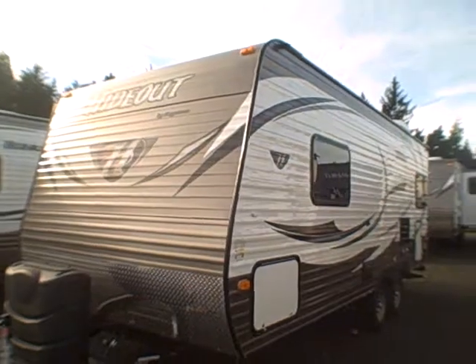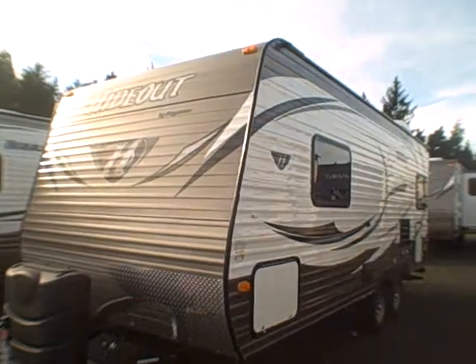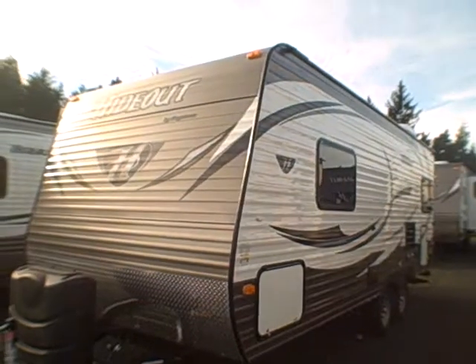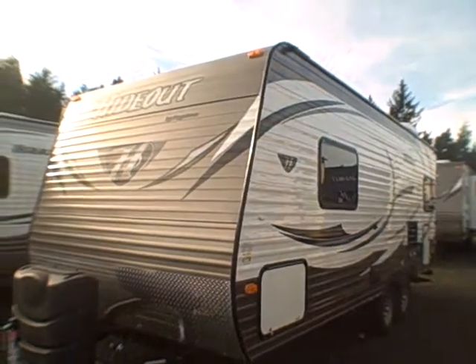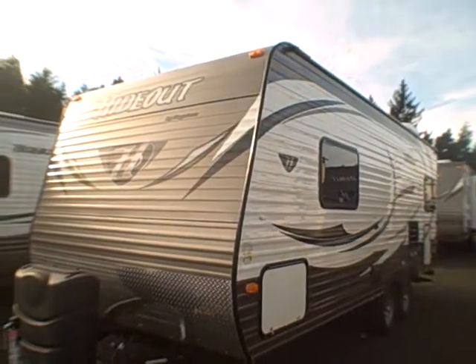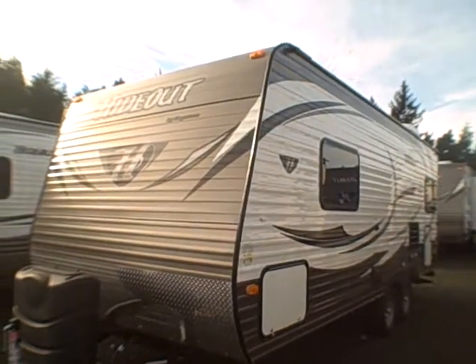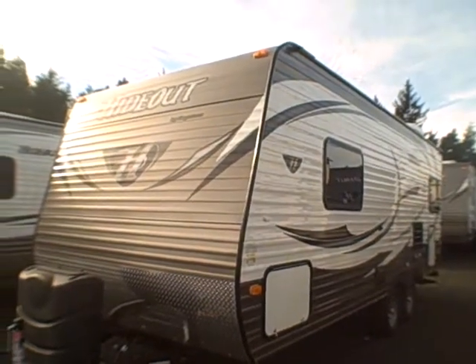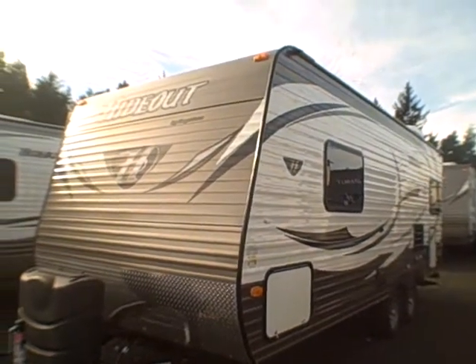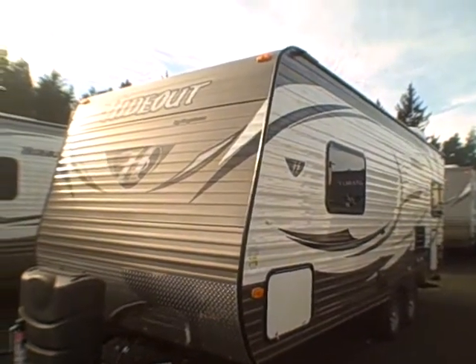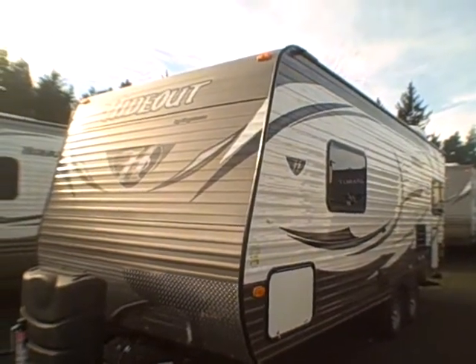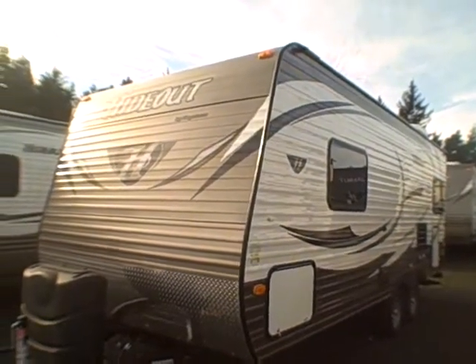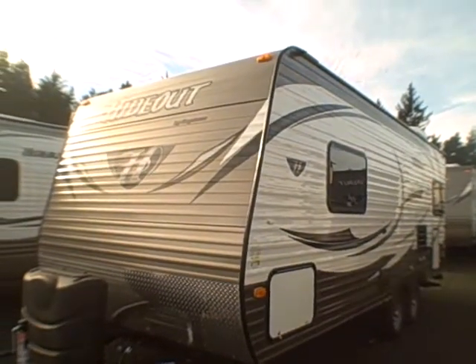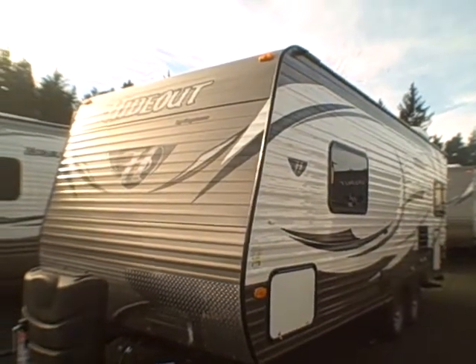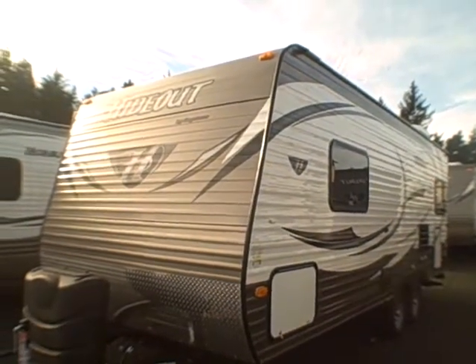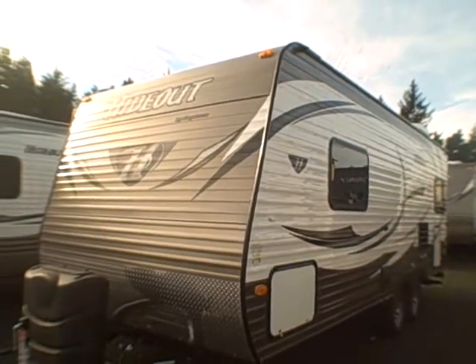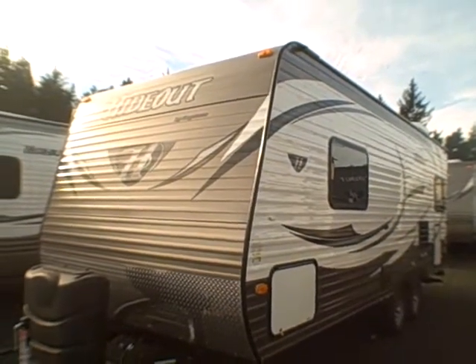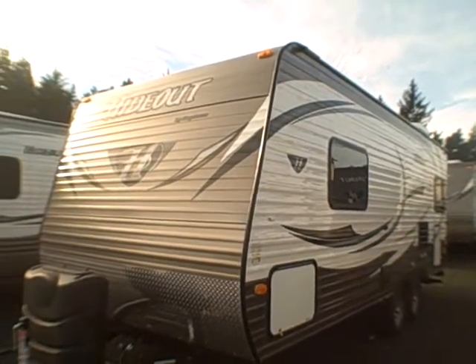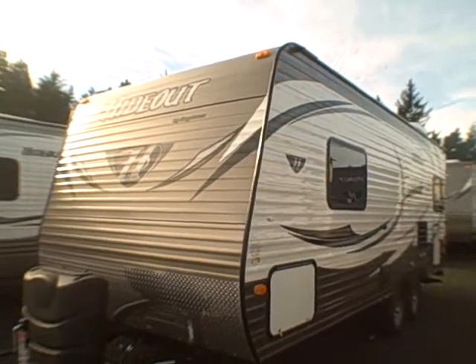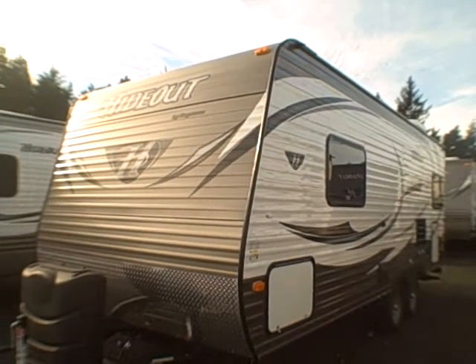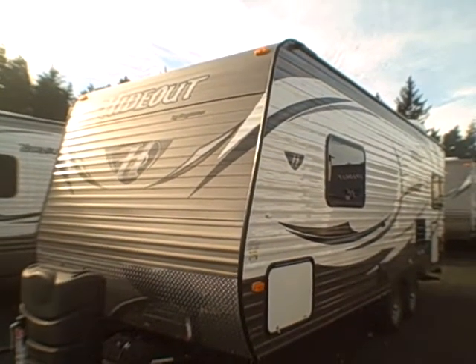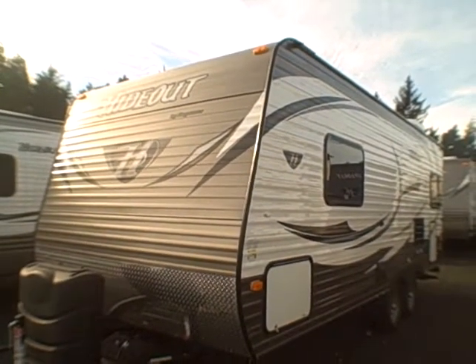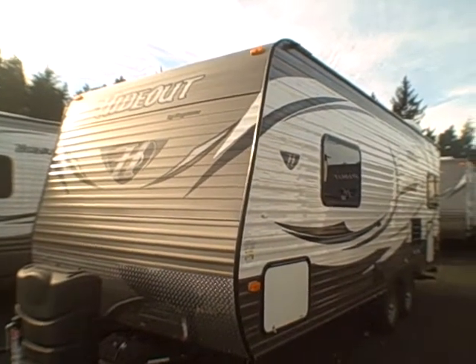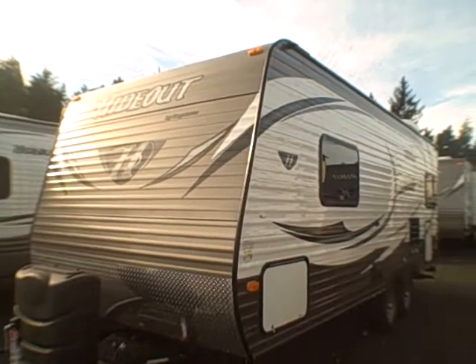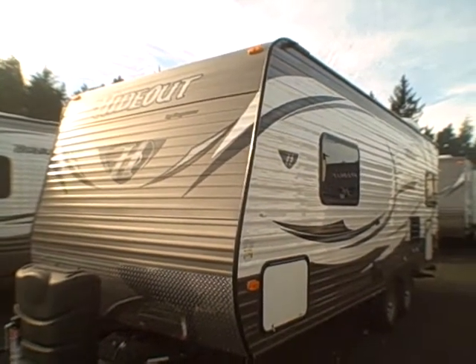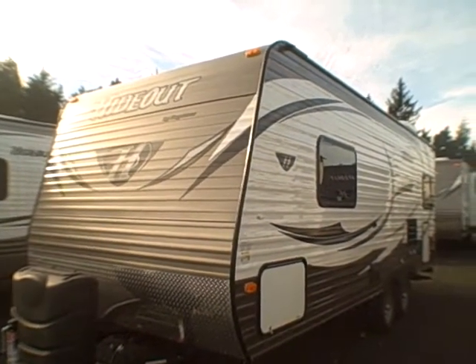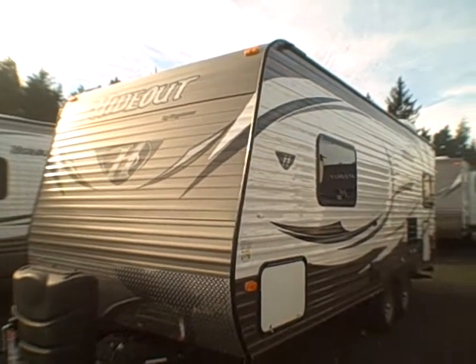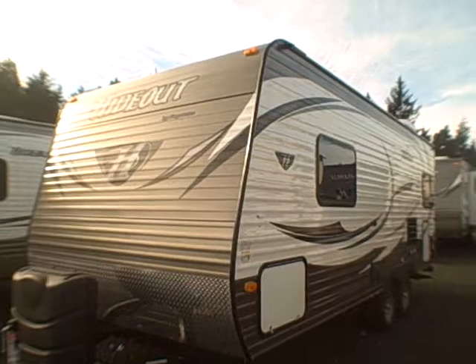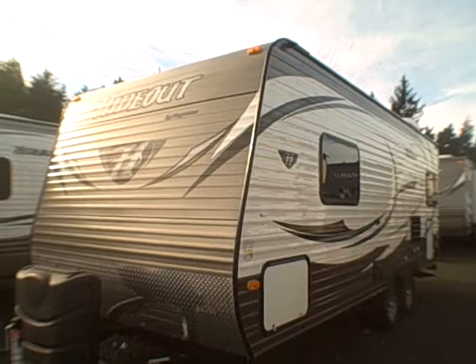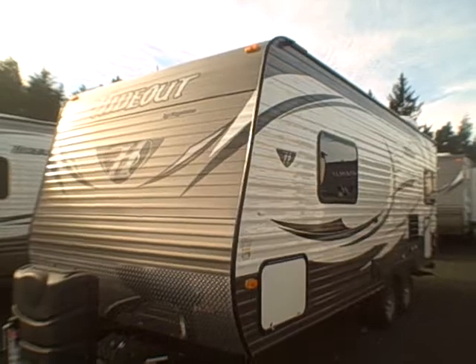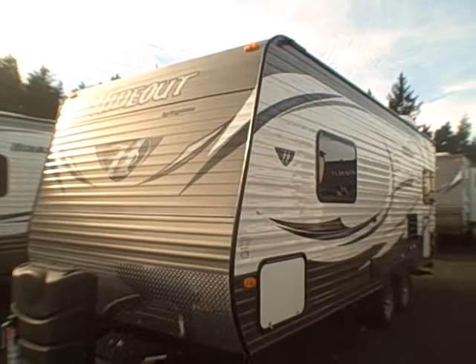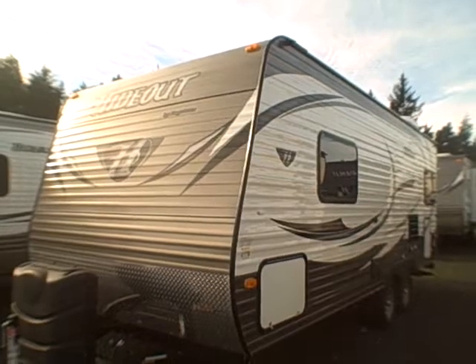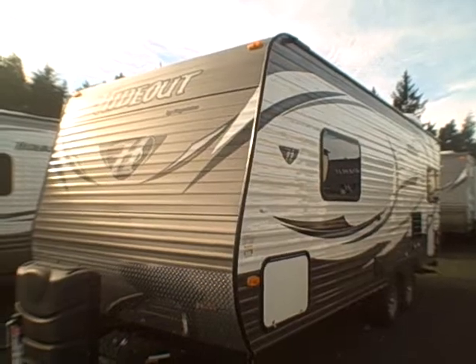Hi, this is Bob with Gibbs RV and today we're looking at a 2015 Hideout 20RD West Coast Edition.